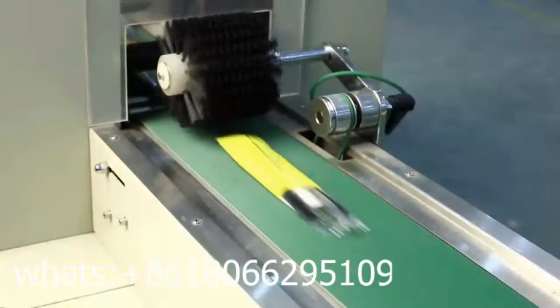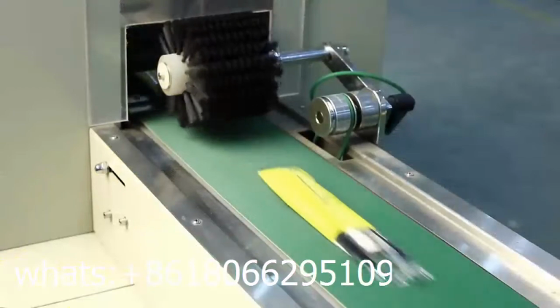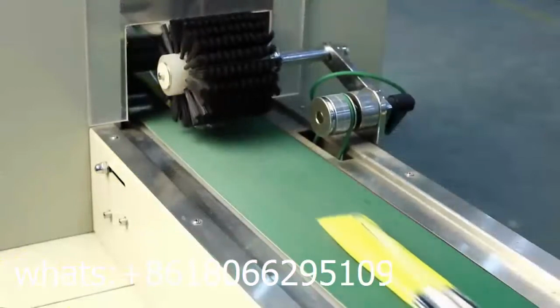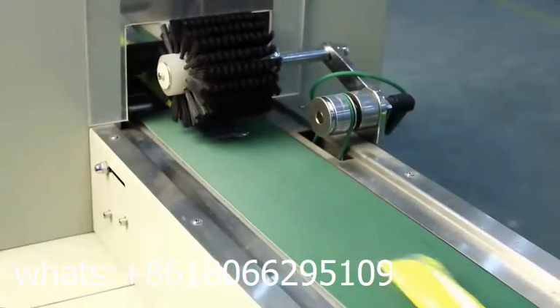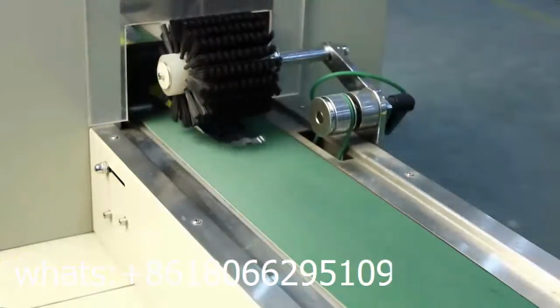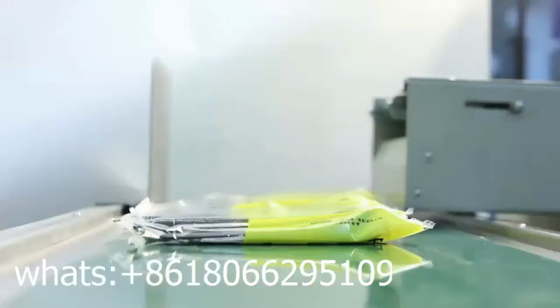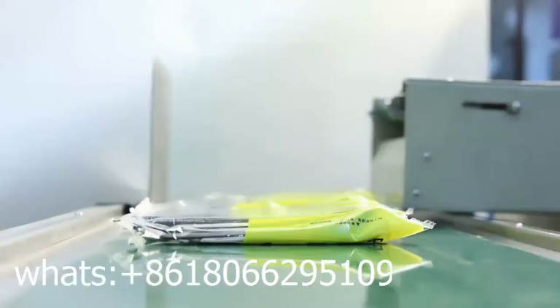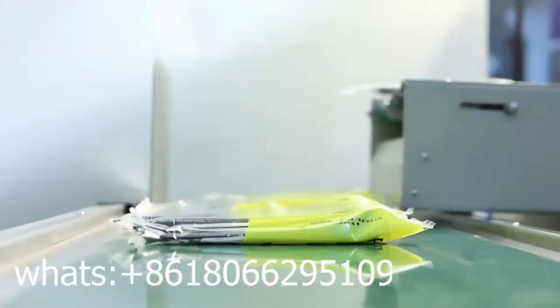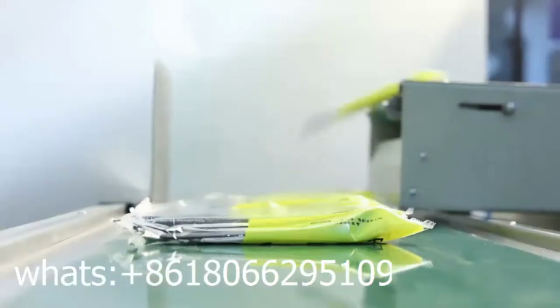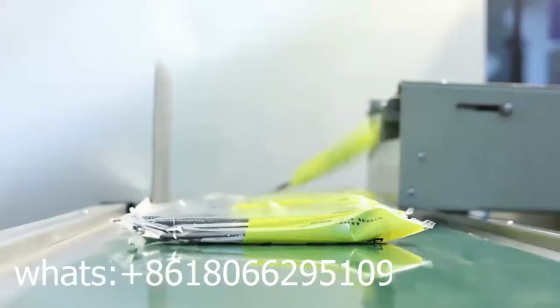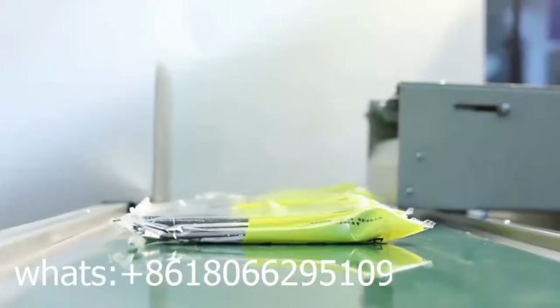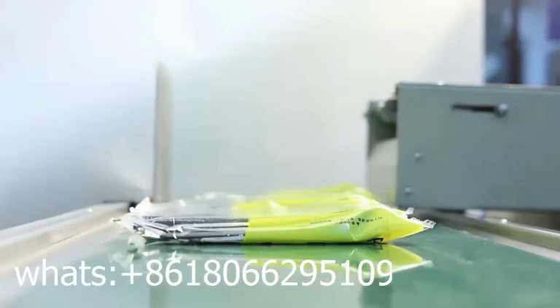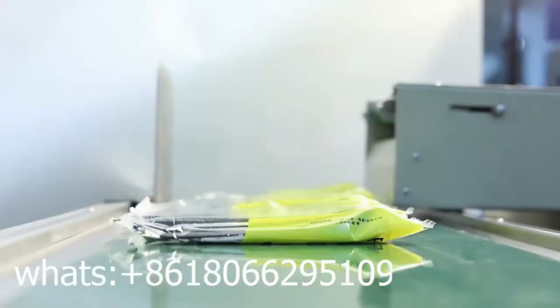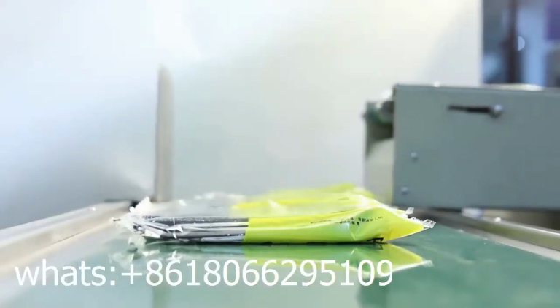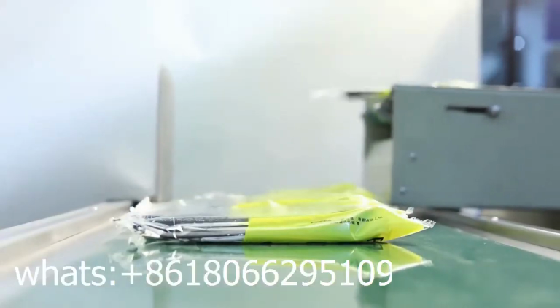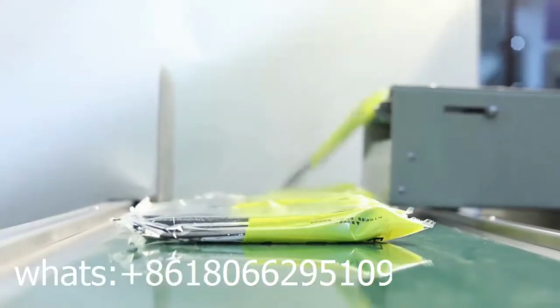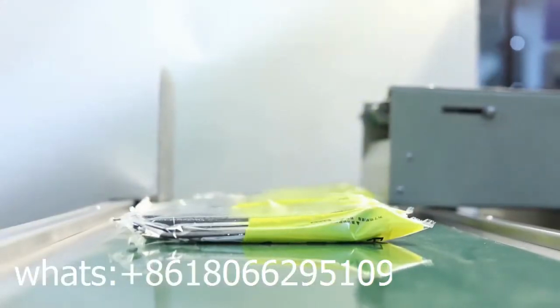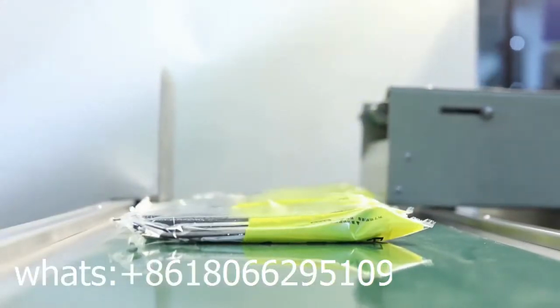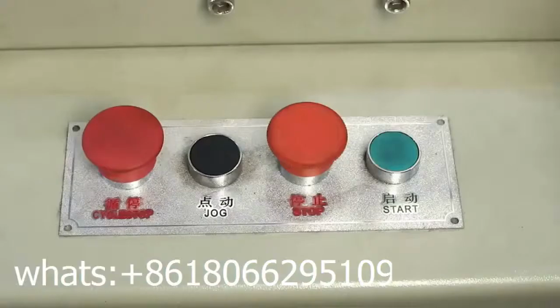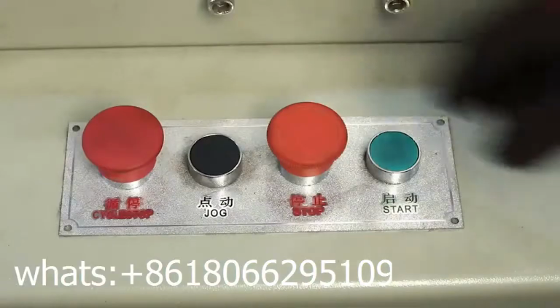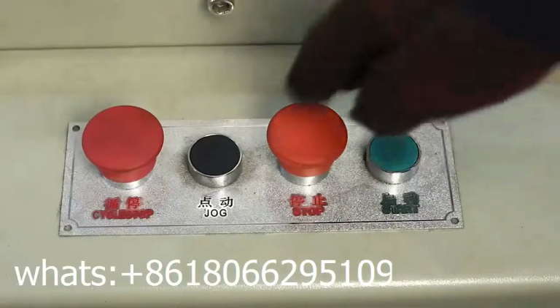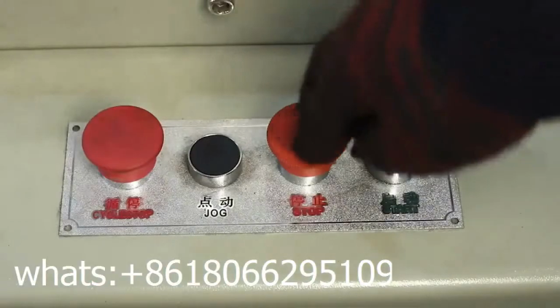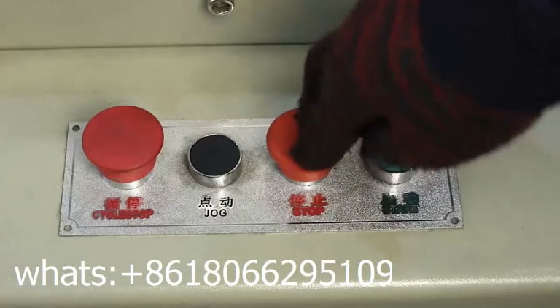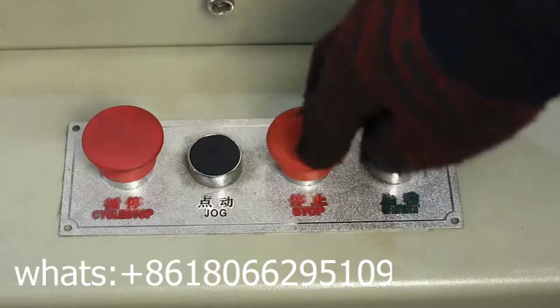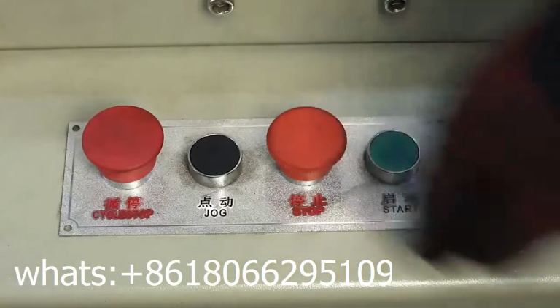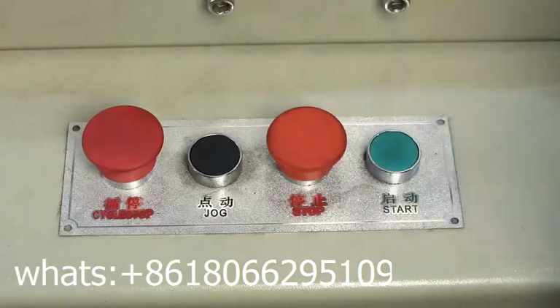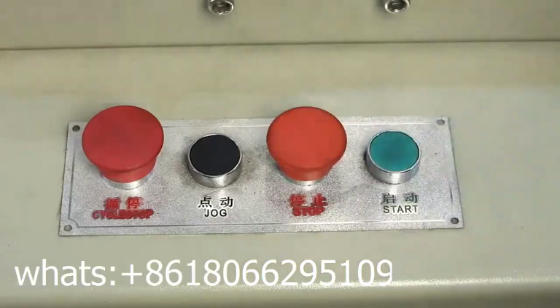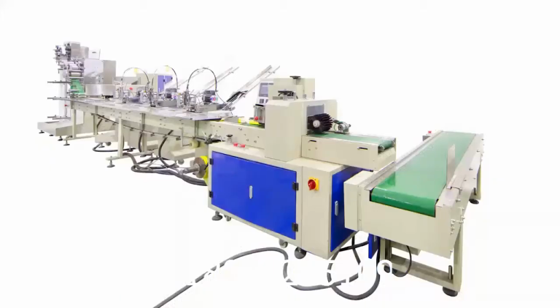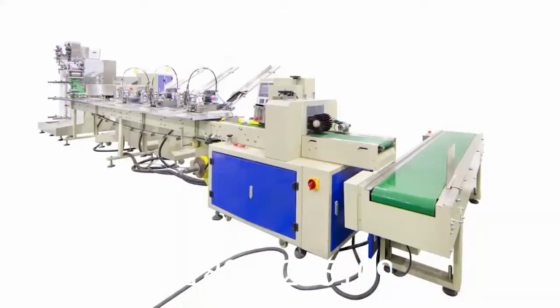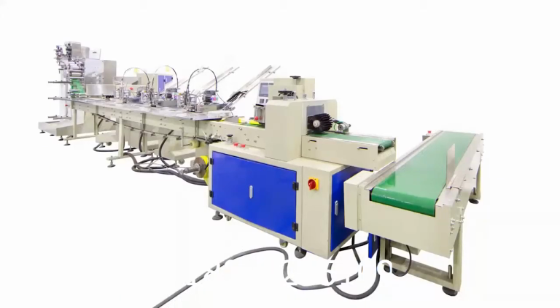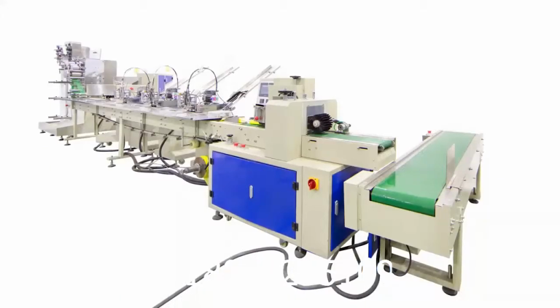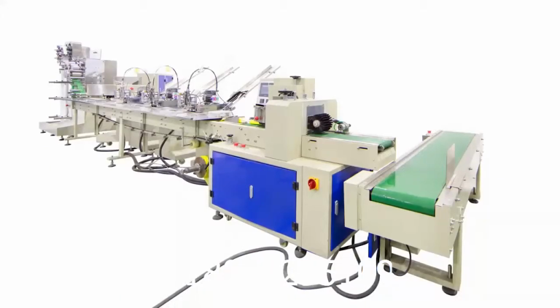The length is set by touchscreen, without manual input. All parts are optional, based on samples.